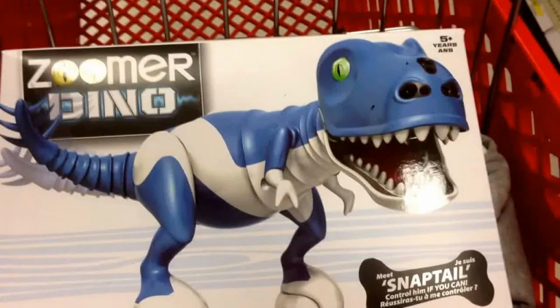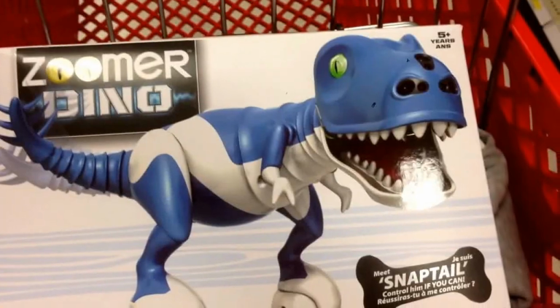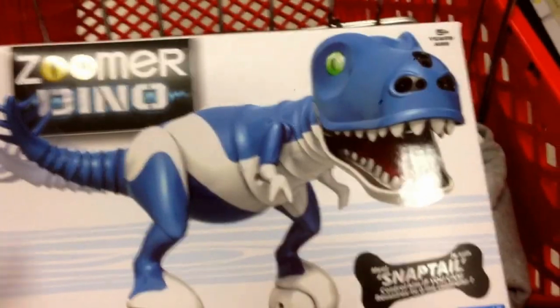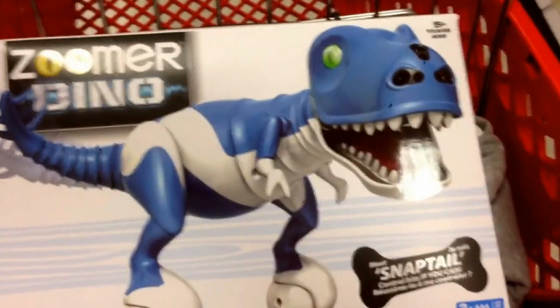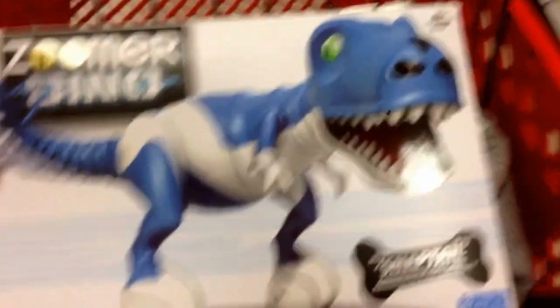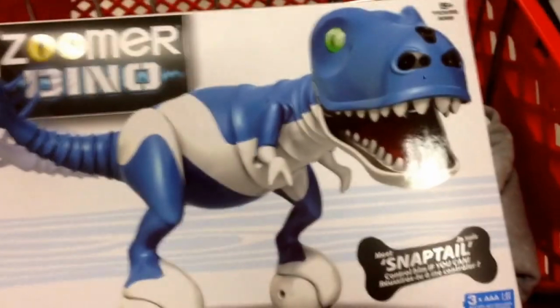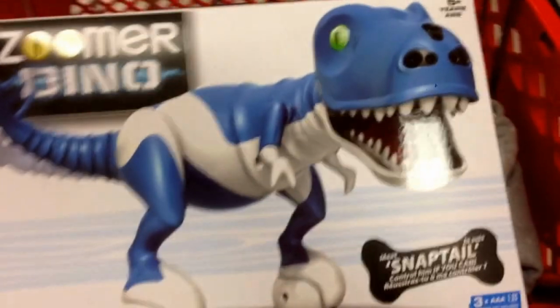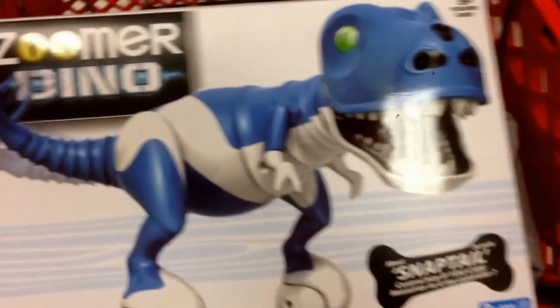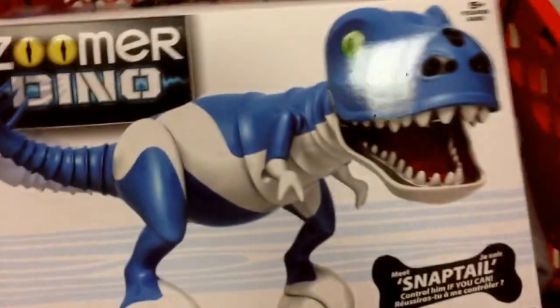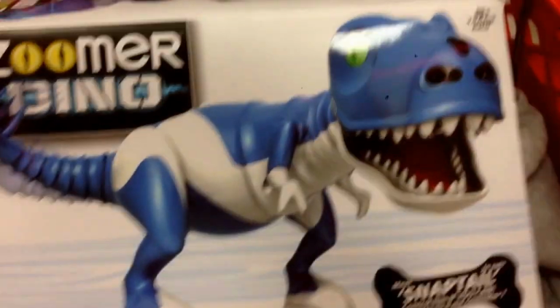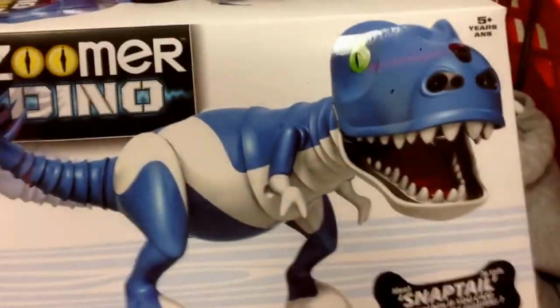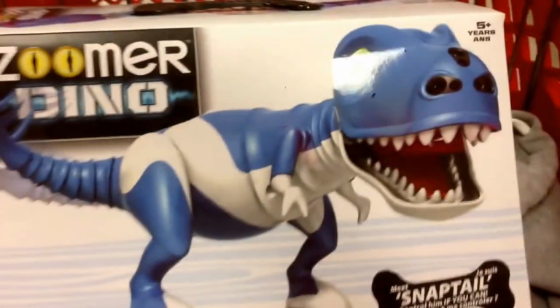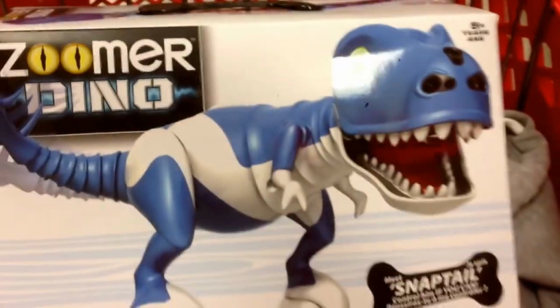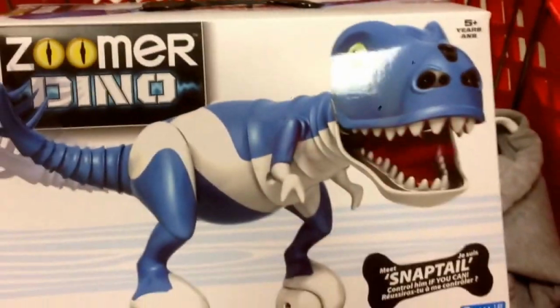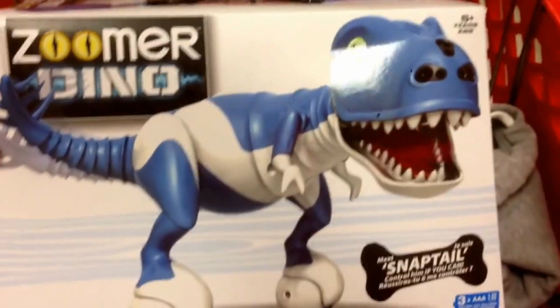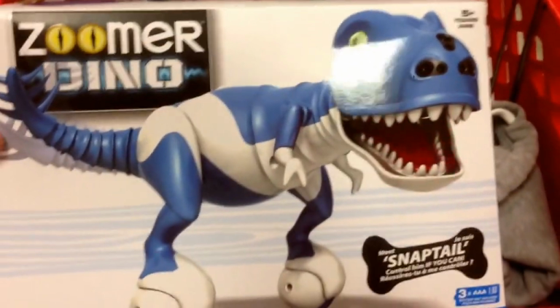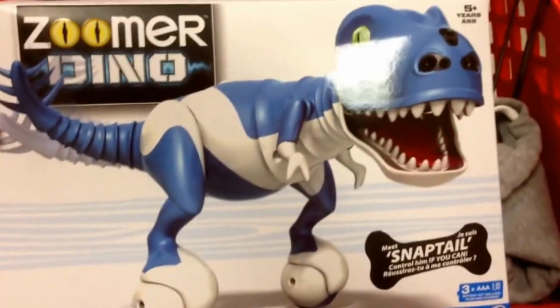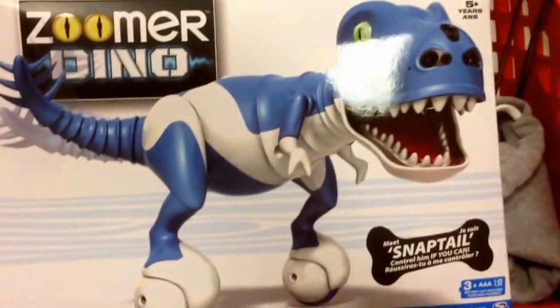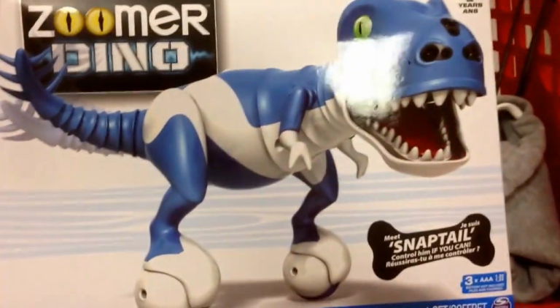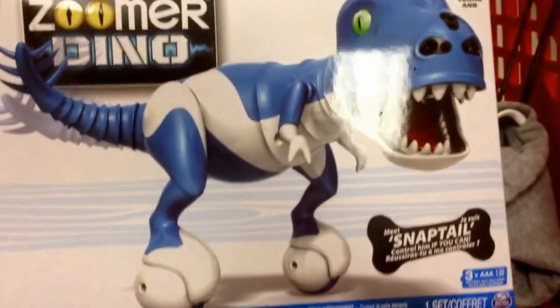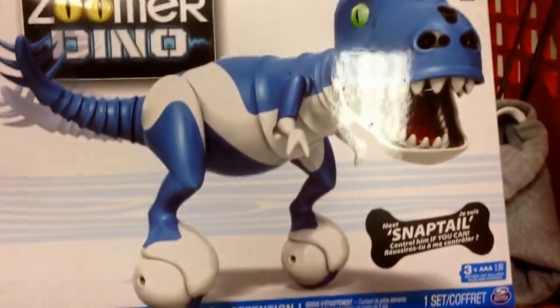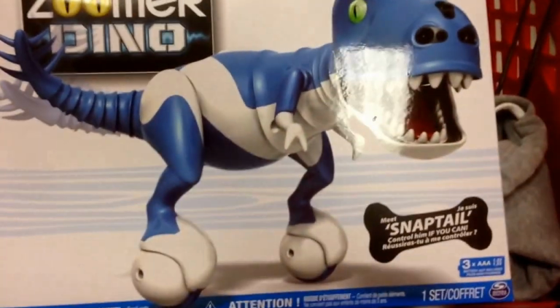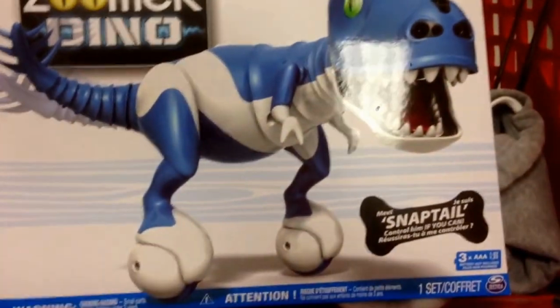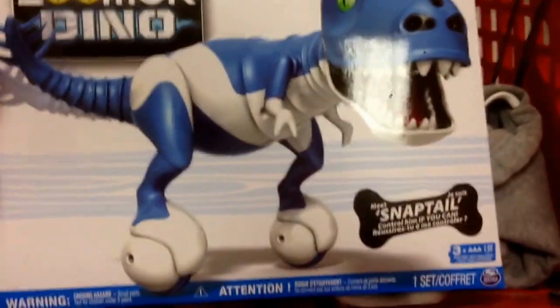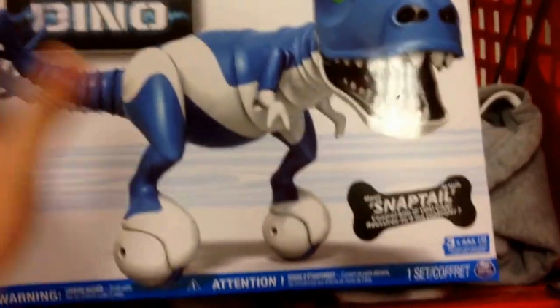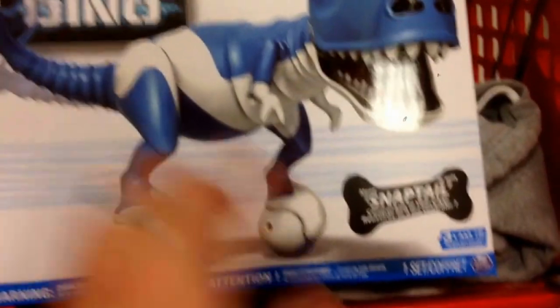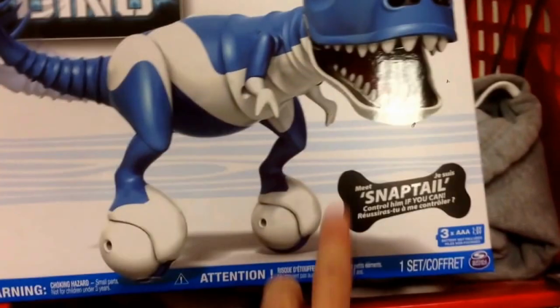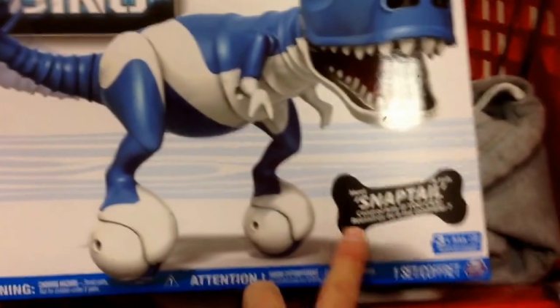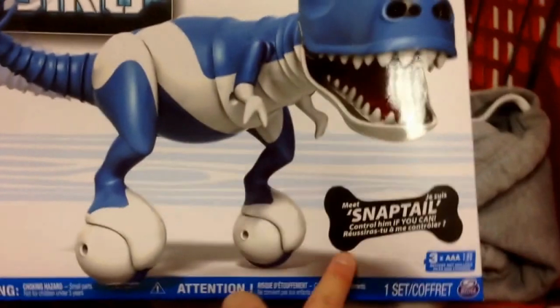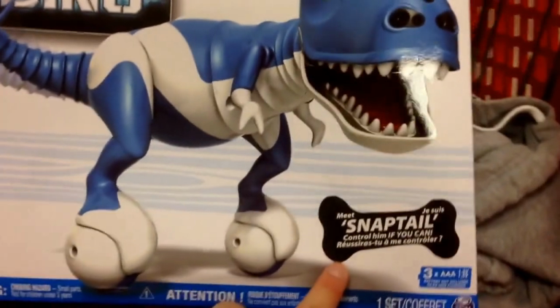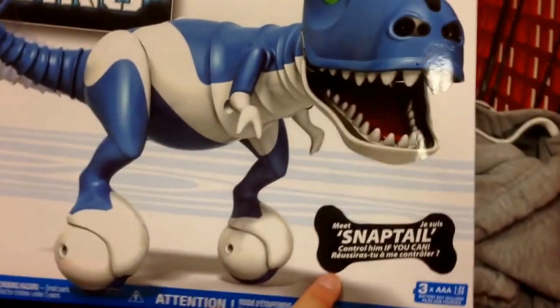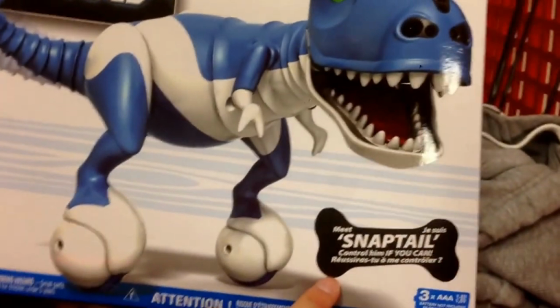Hey guys, welcome back to Chop Shop Toys again from Zoomer. This is a Zoomer Dino — this is Snap Tail.